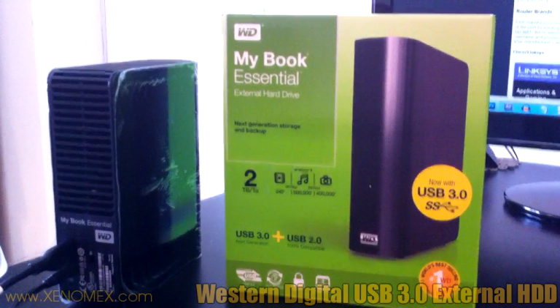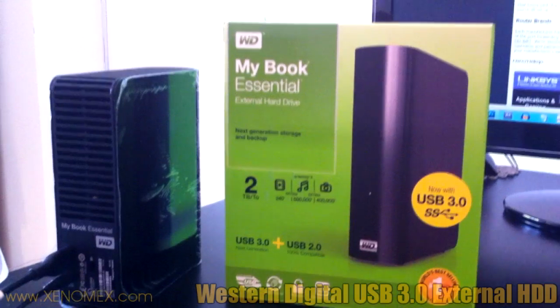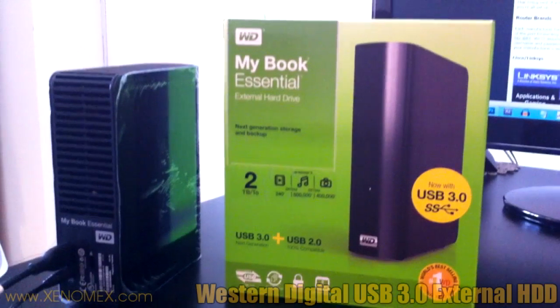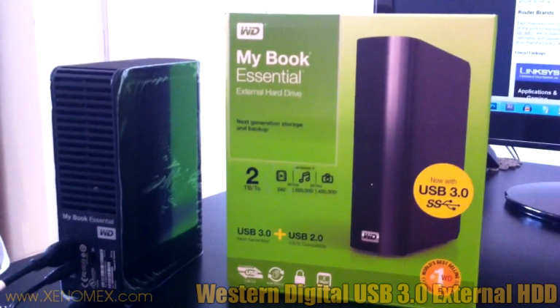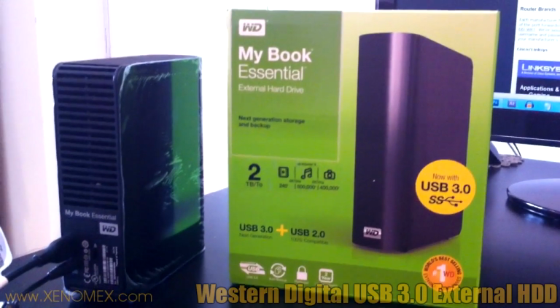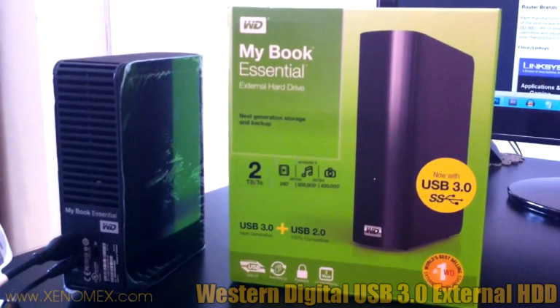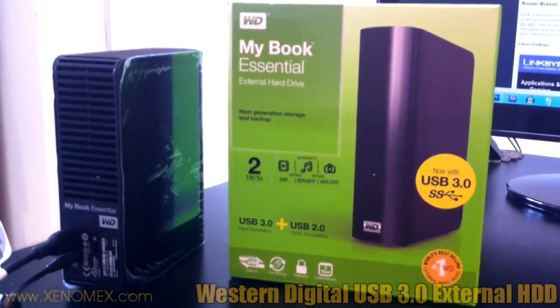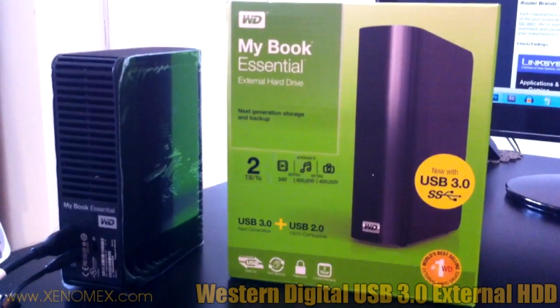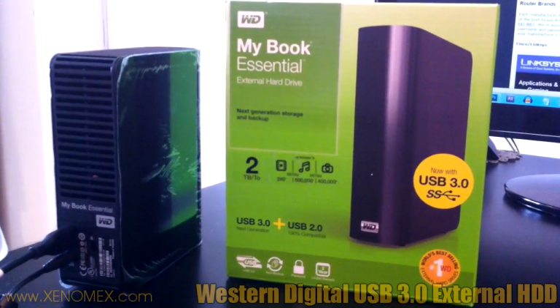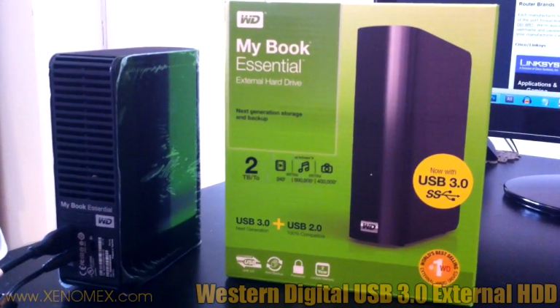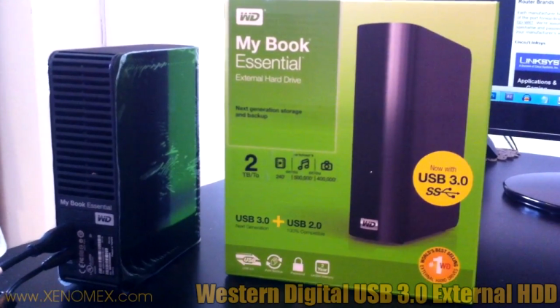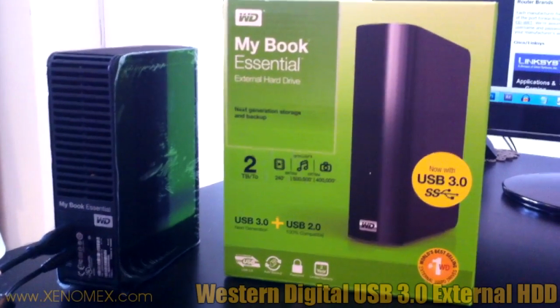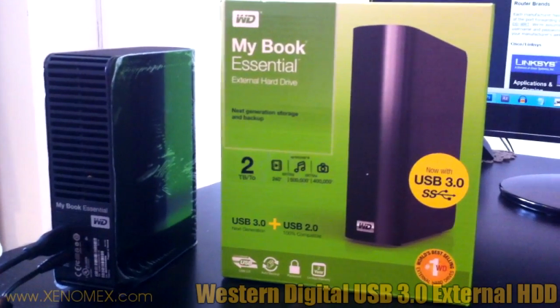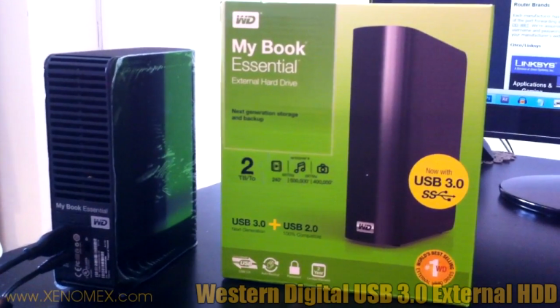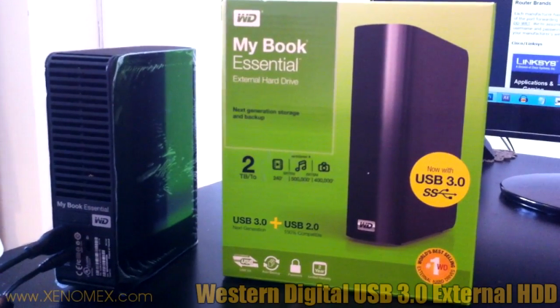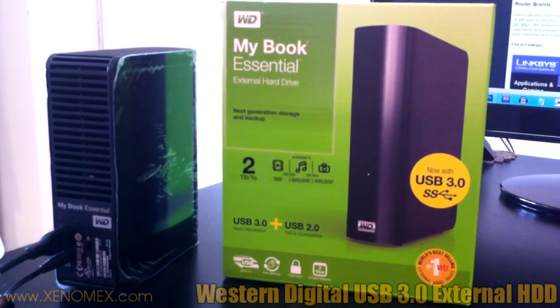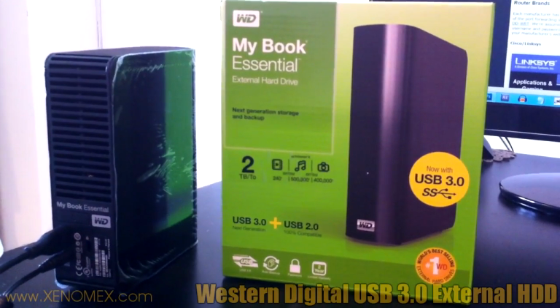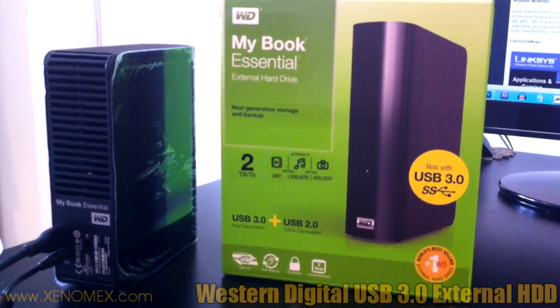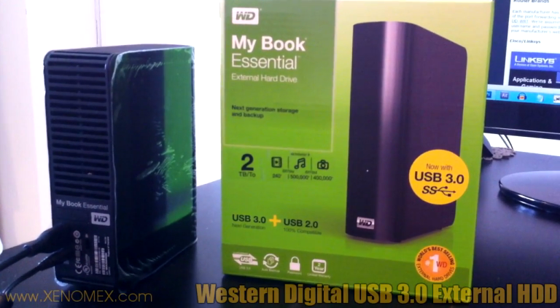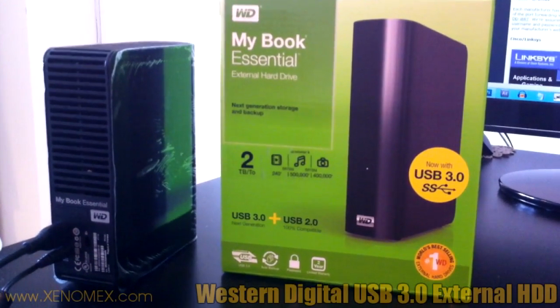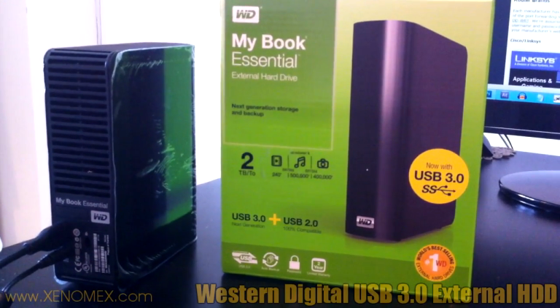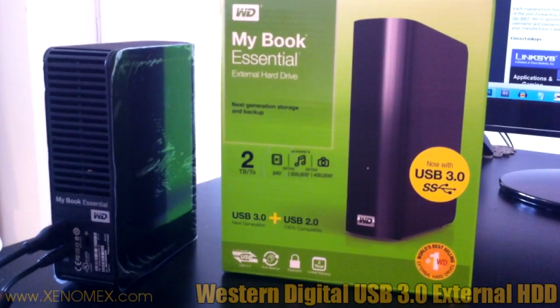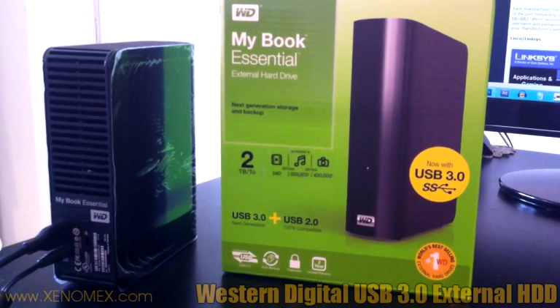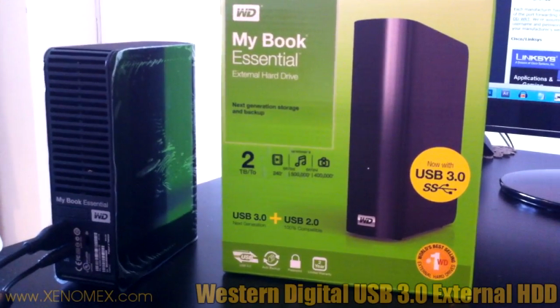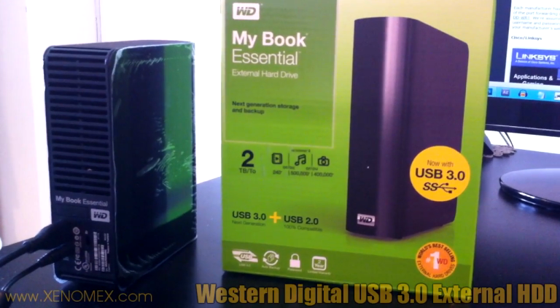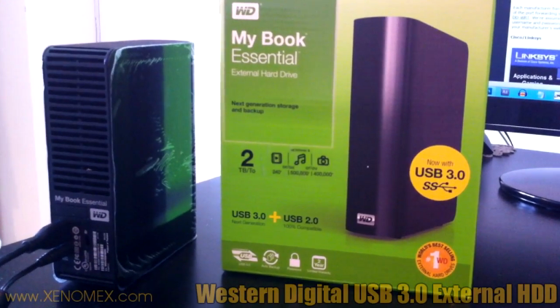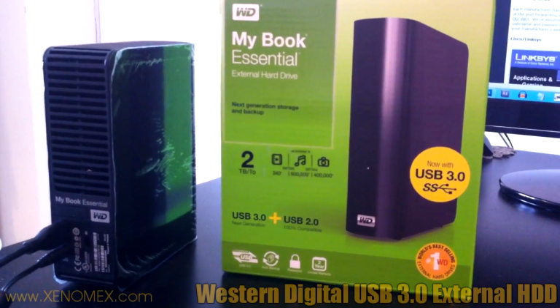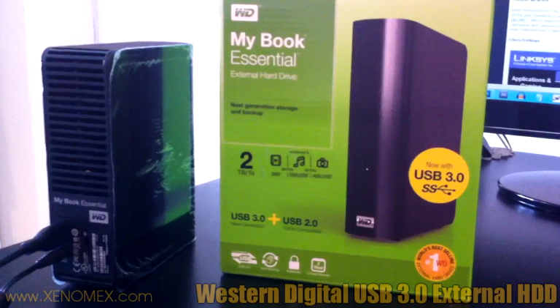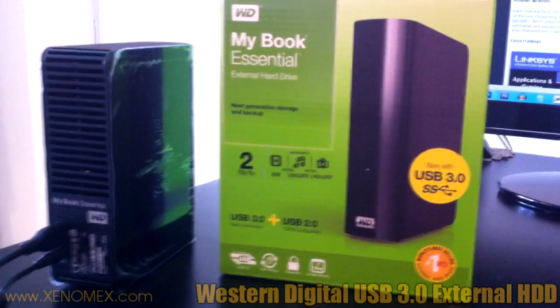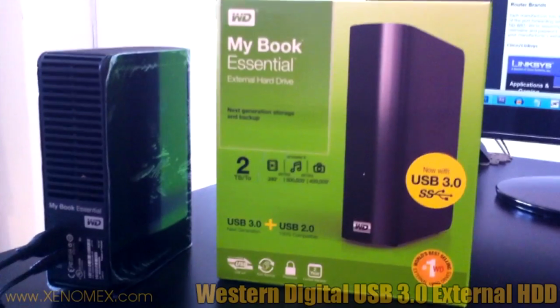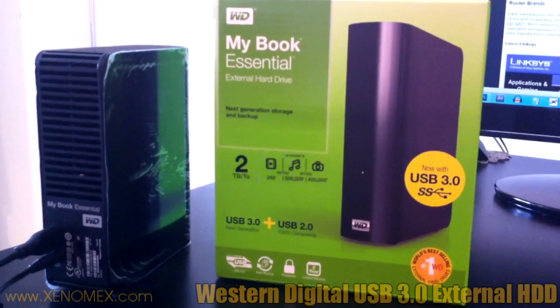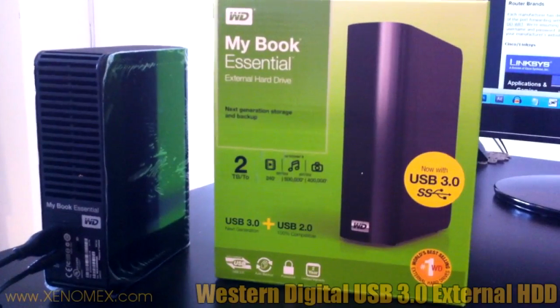Hey guys, this is Xenomex, and as you can see in front of you, this is the Western Digital MyBook Essential Portable Hard Drive.